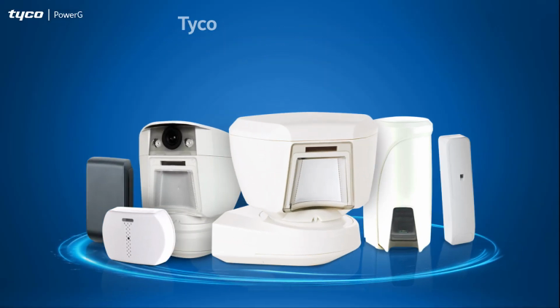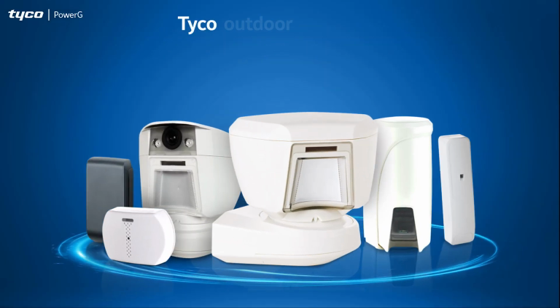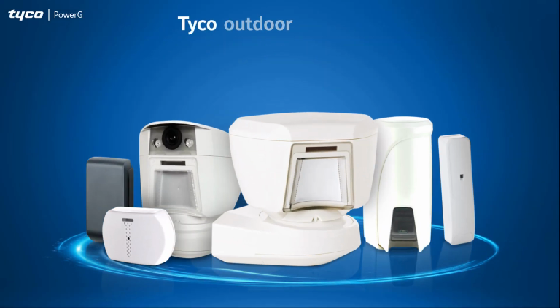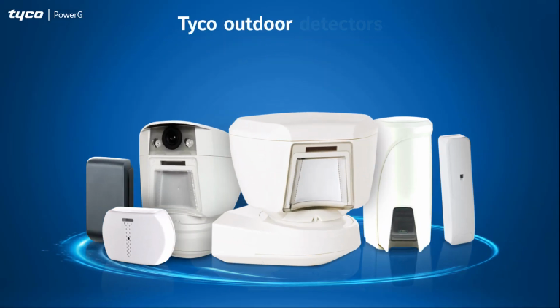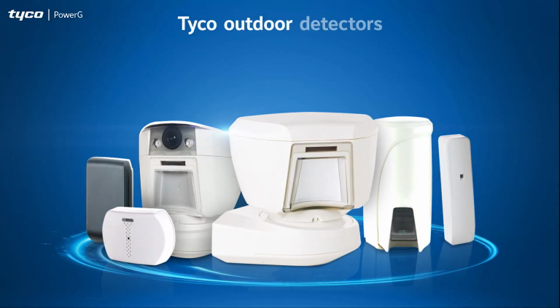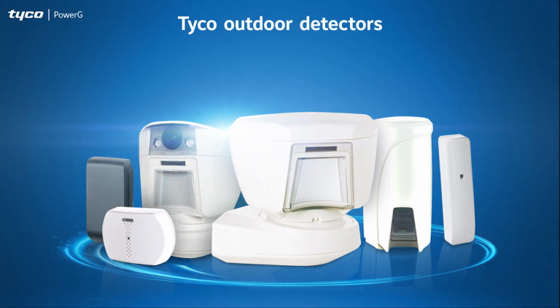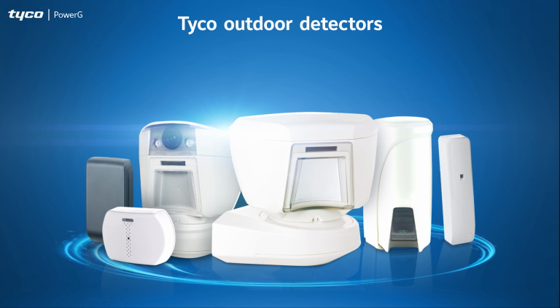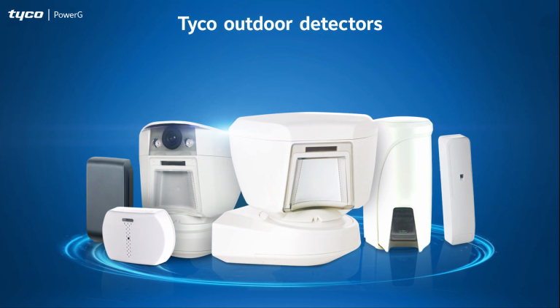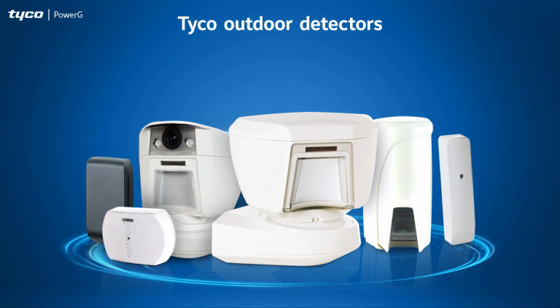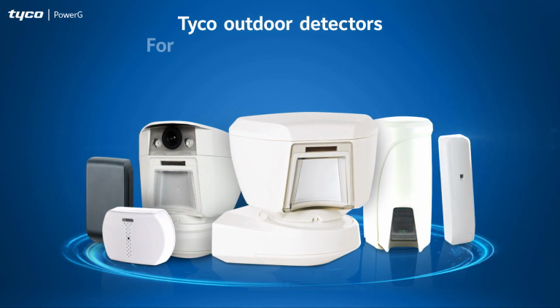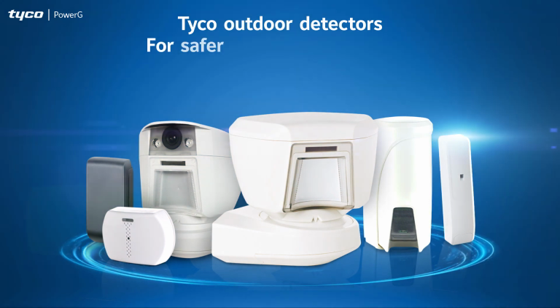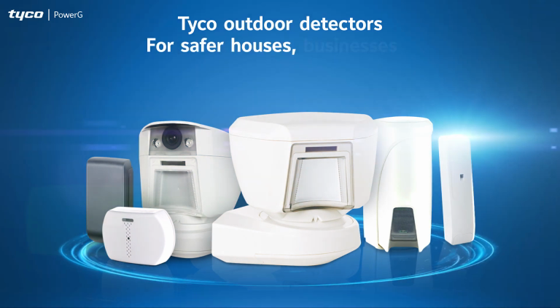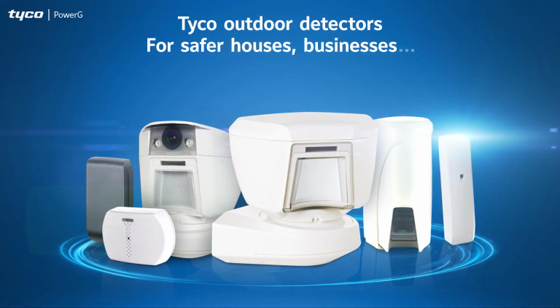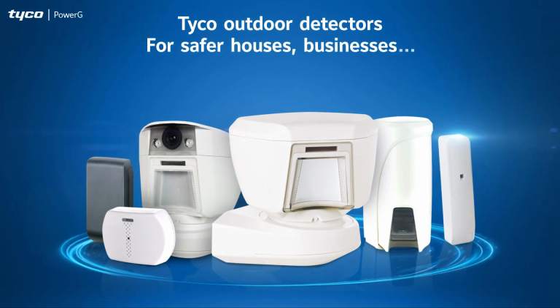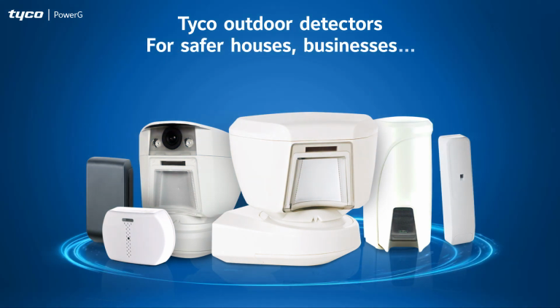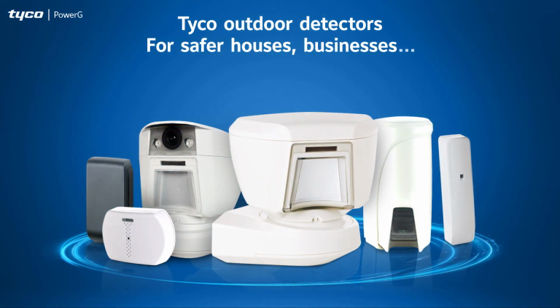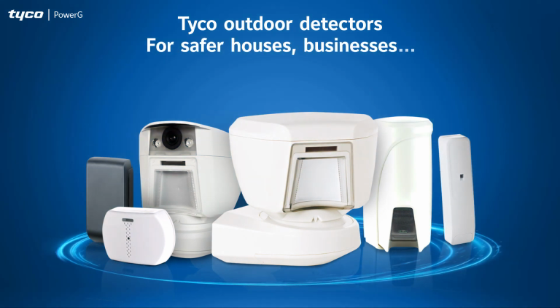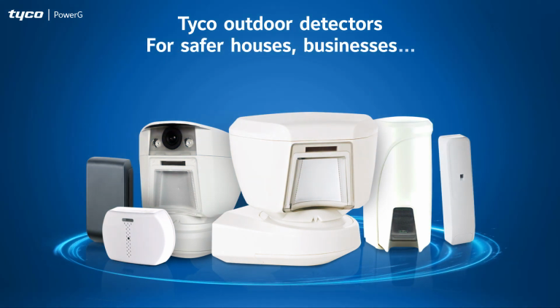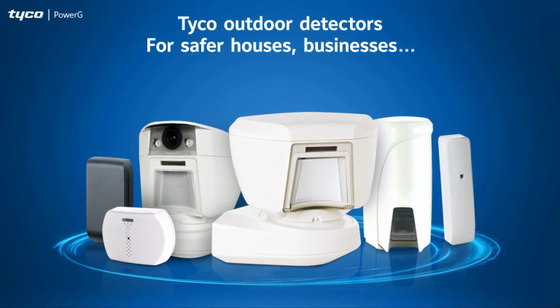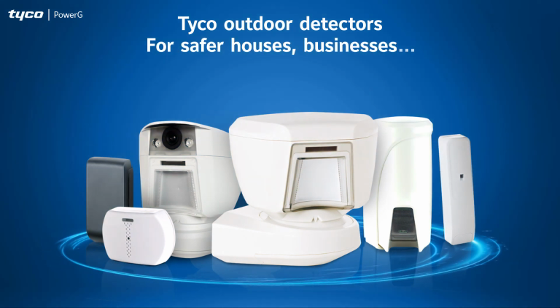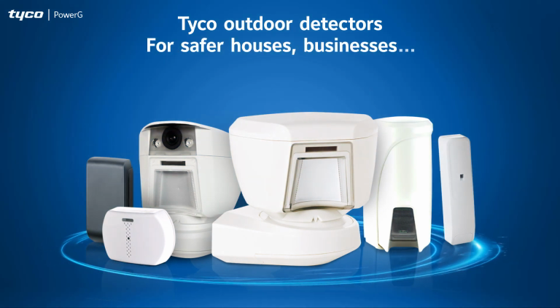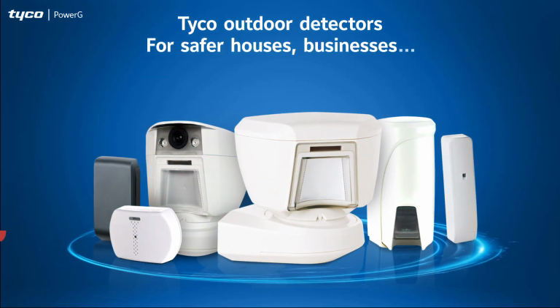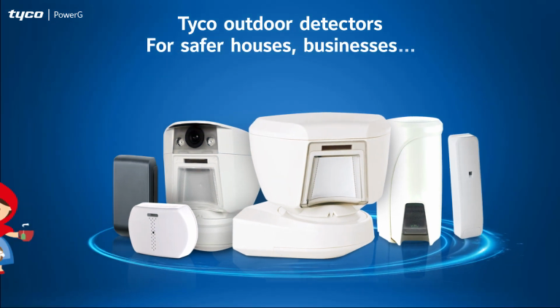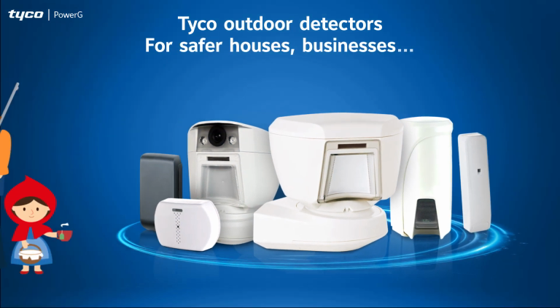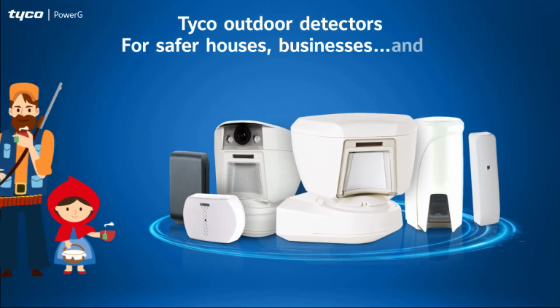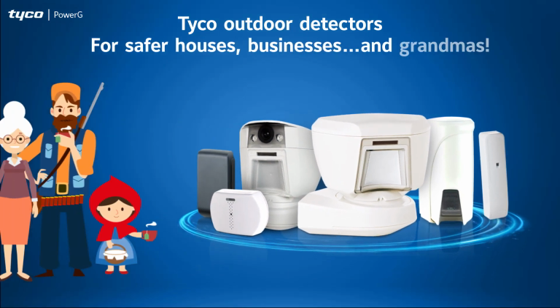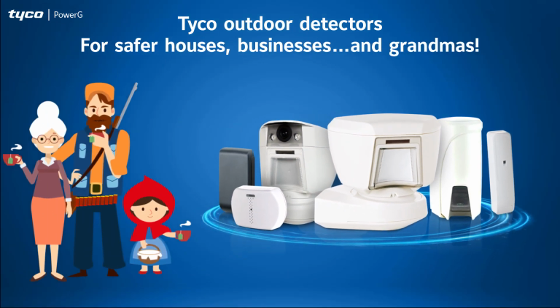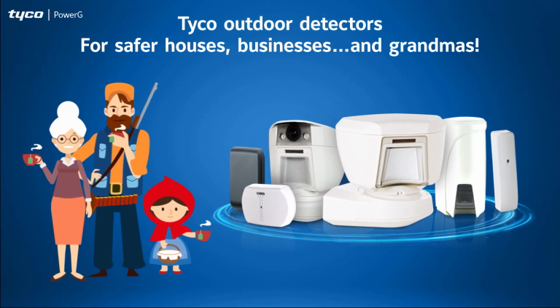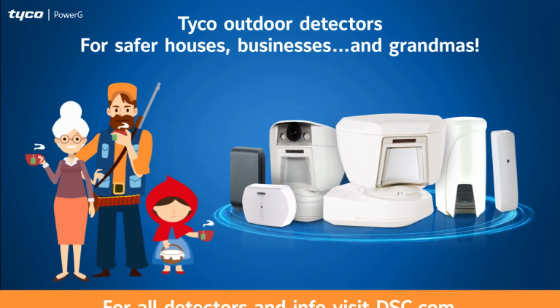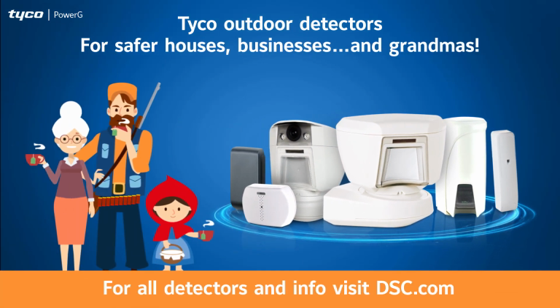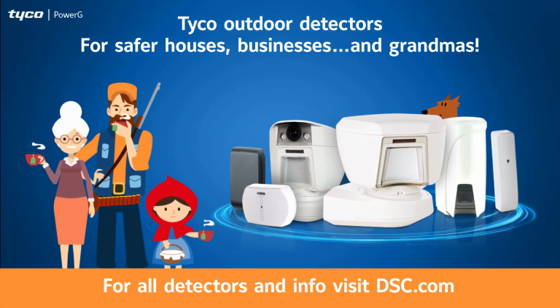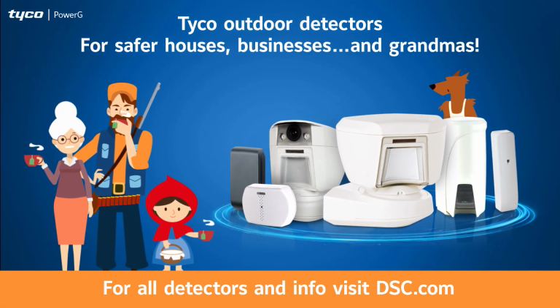Tyco Outdoor Detectors. For safer houses, businesses and grandmas.